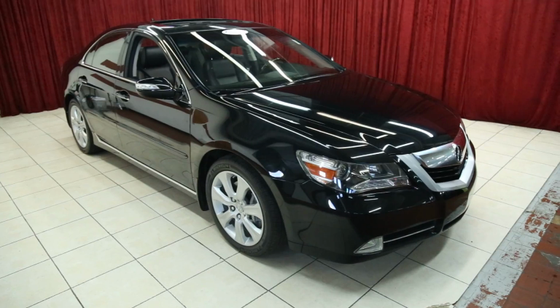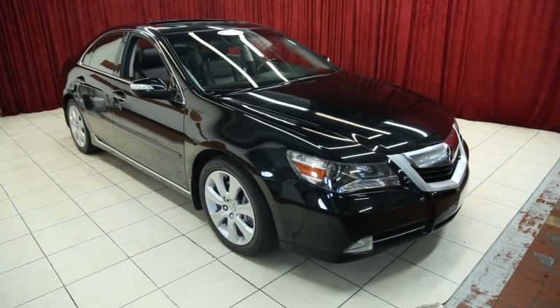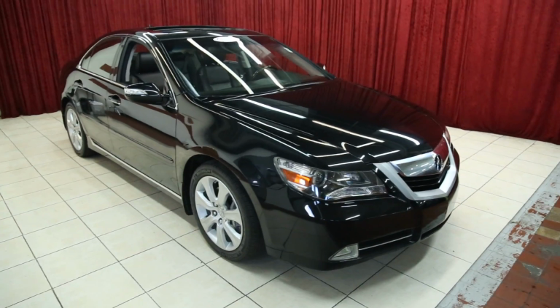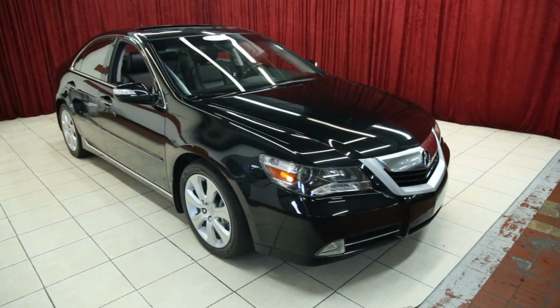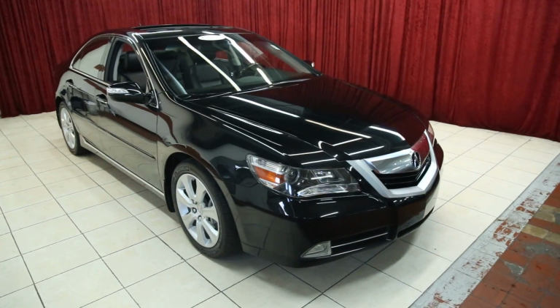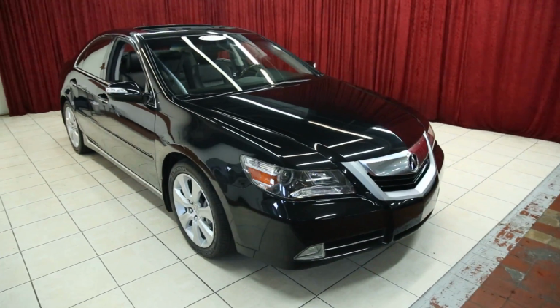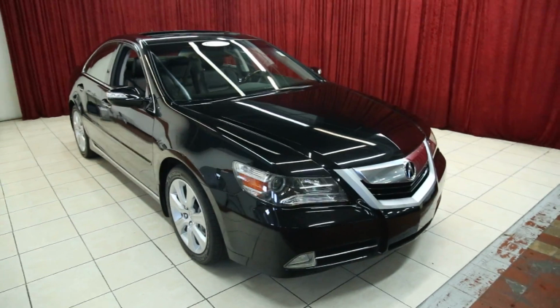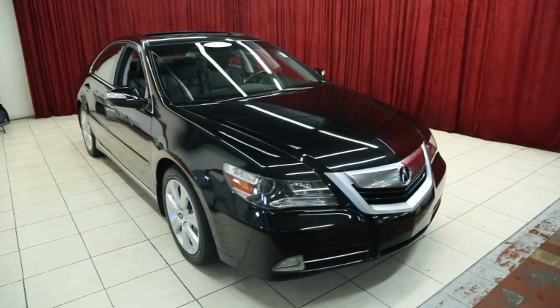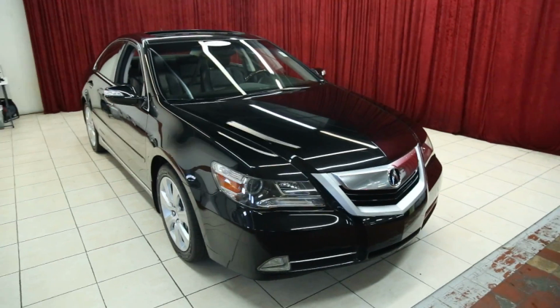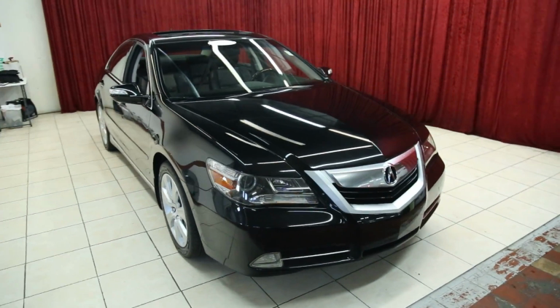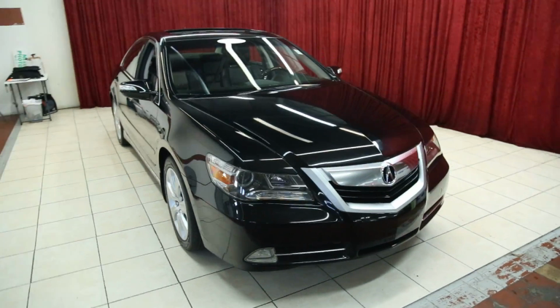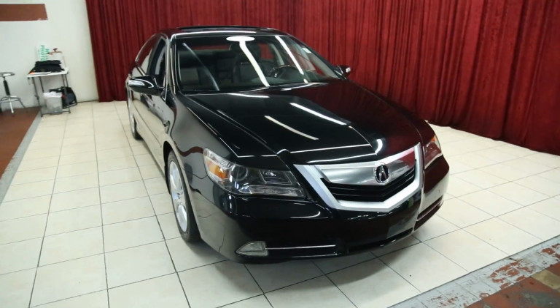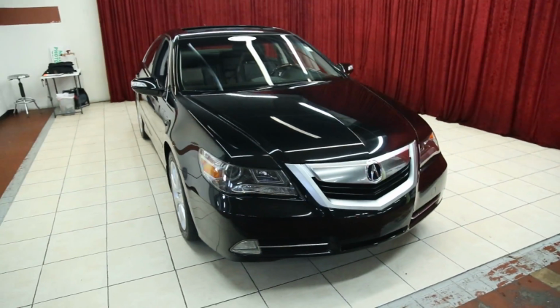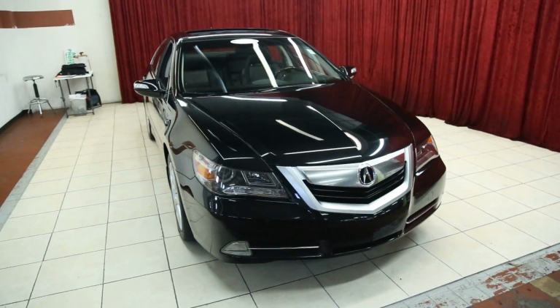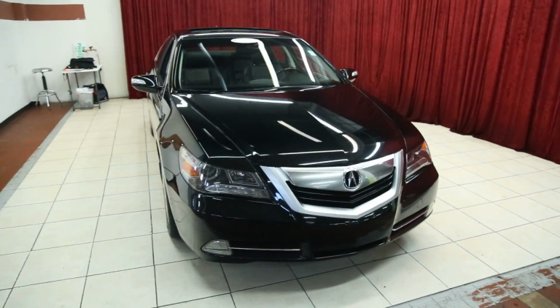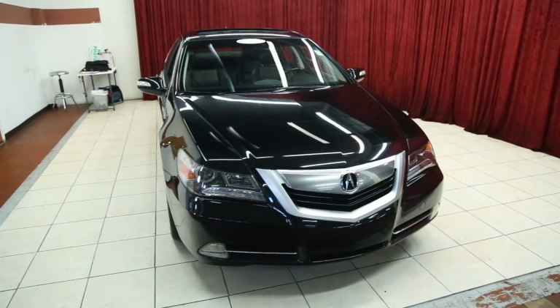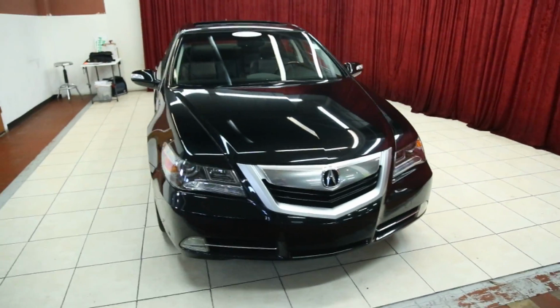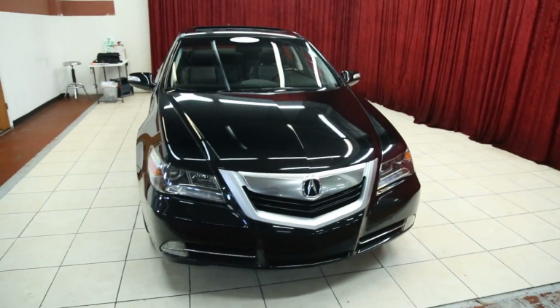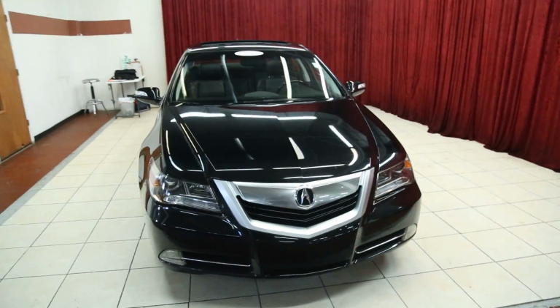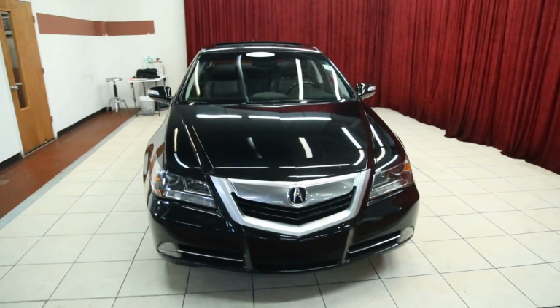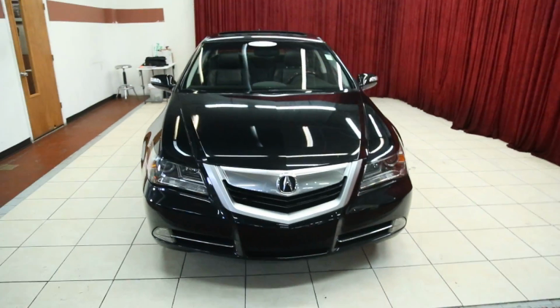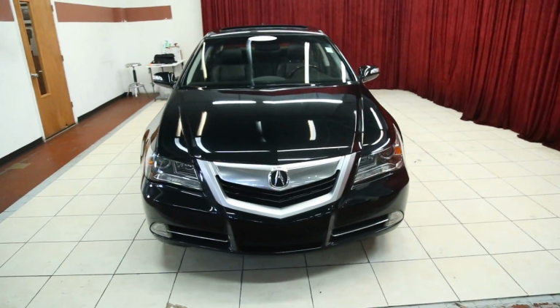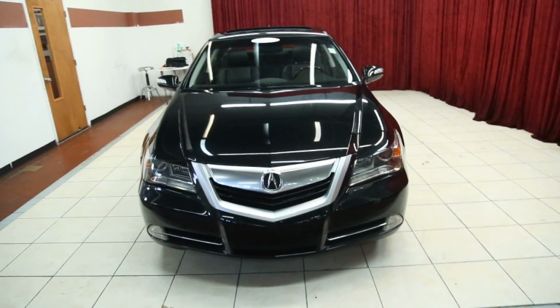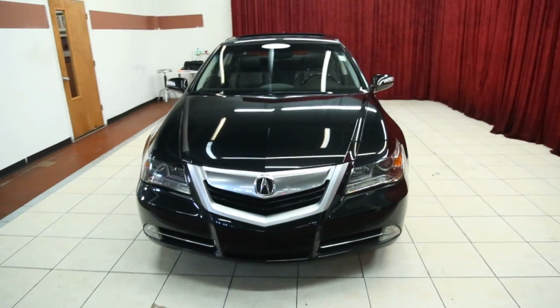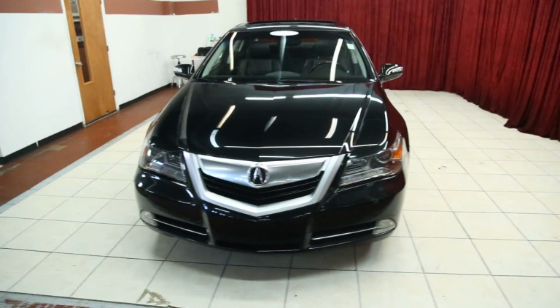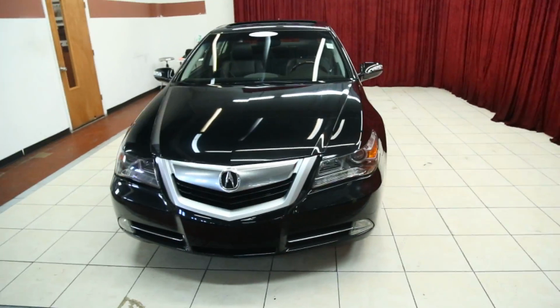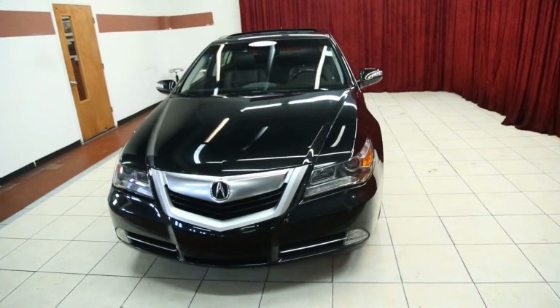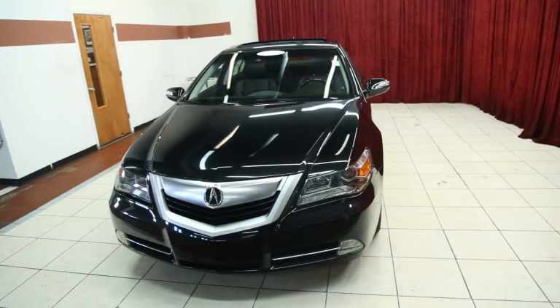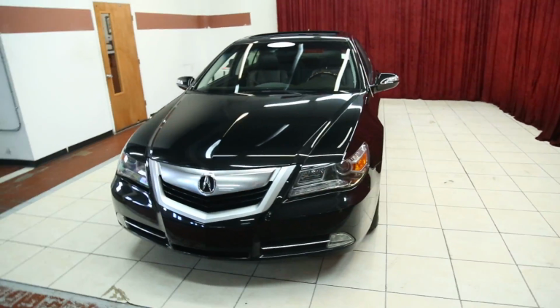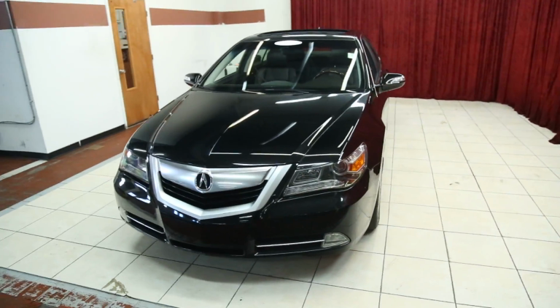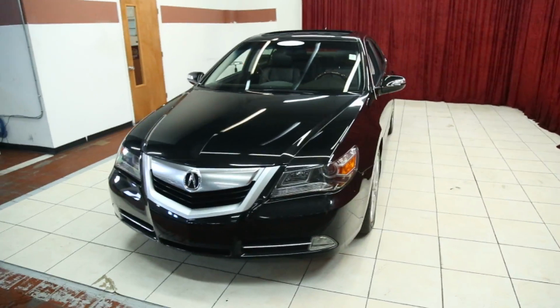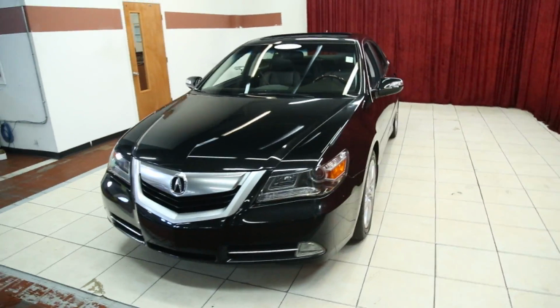Hello and welcome to Spanos Motors. This evening we'll be viewing a 2009 Acura RL.